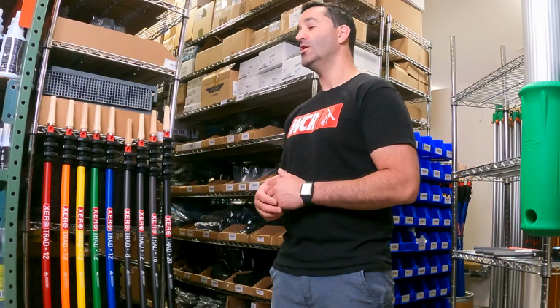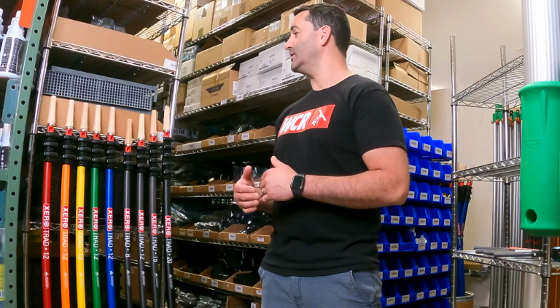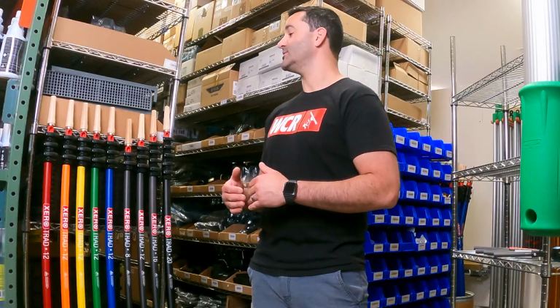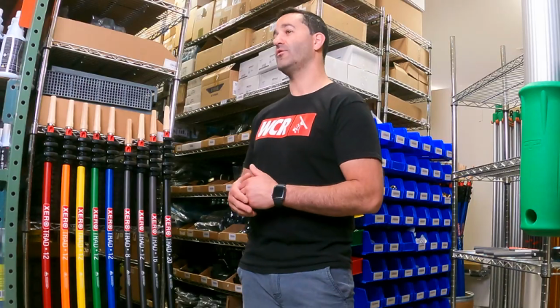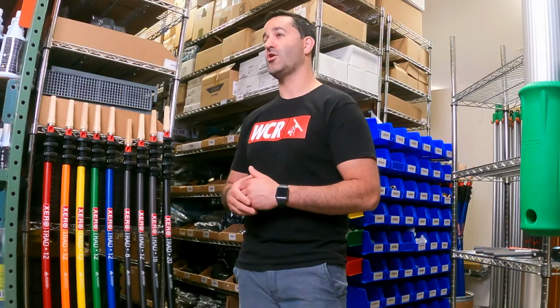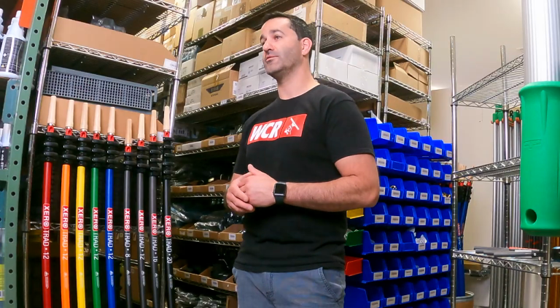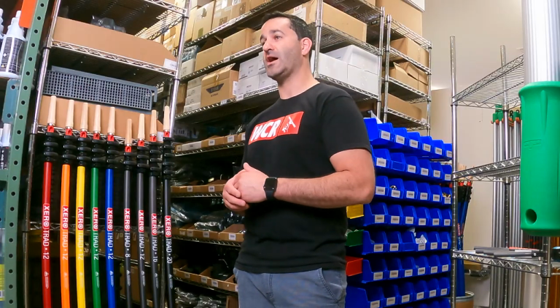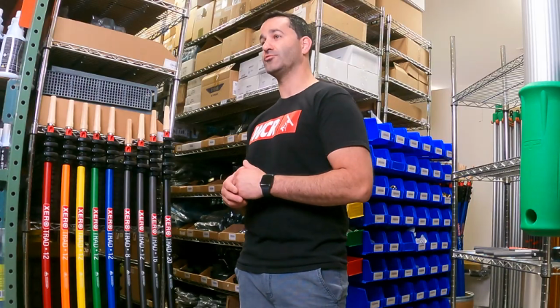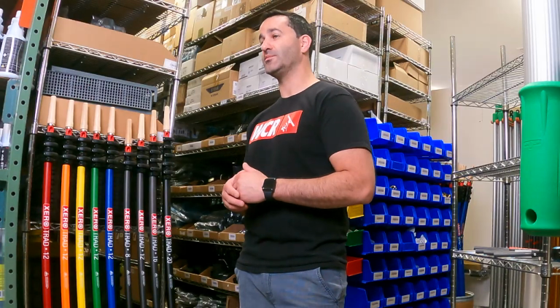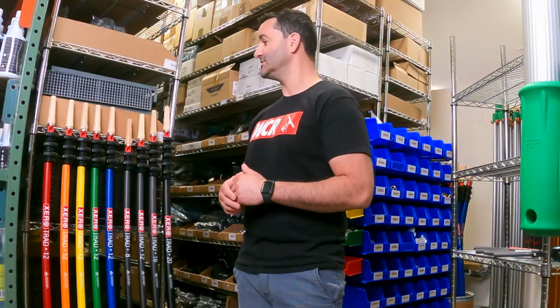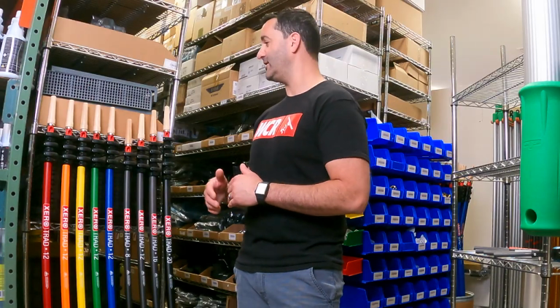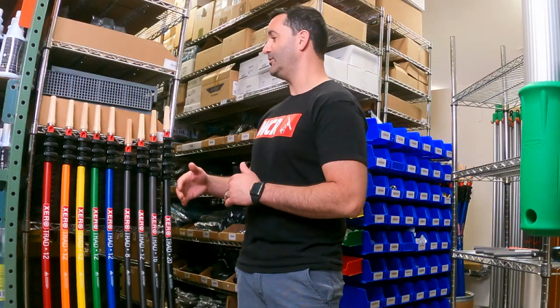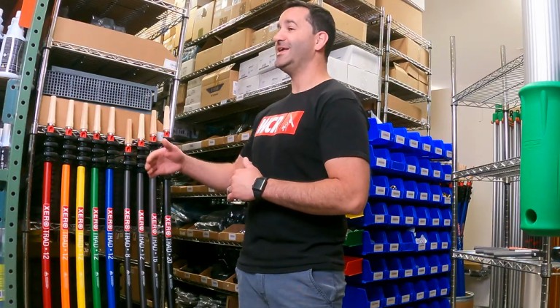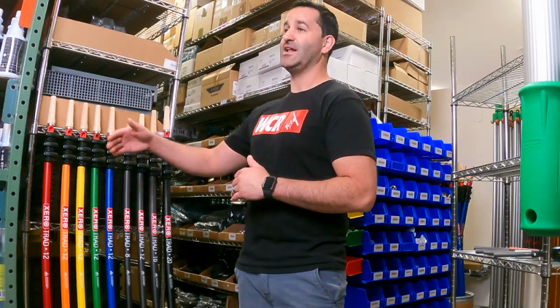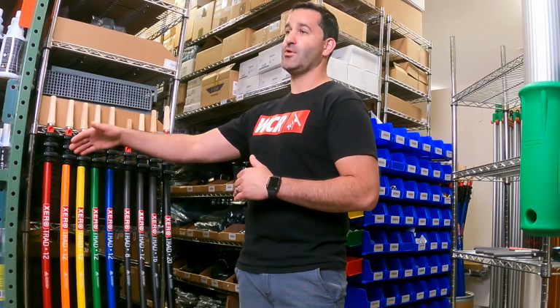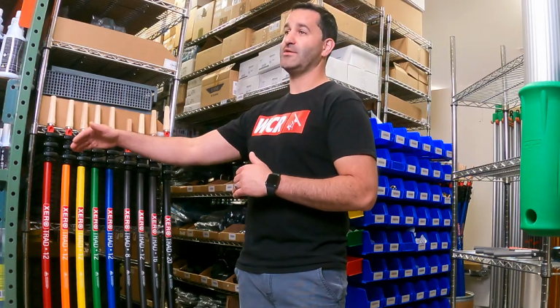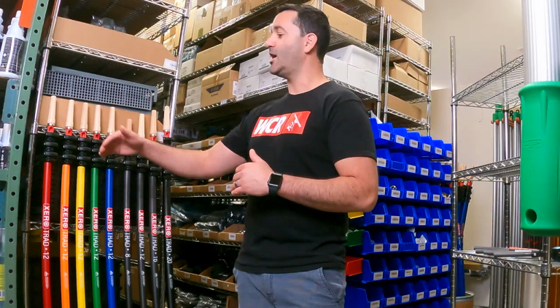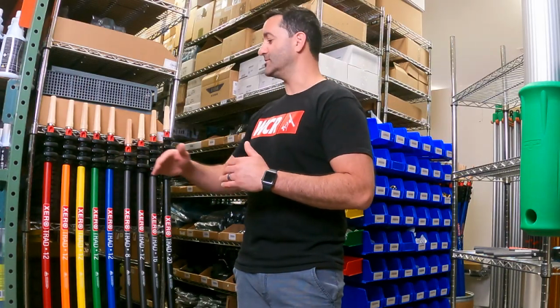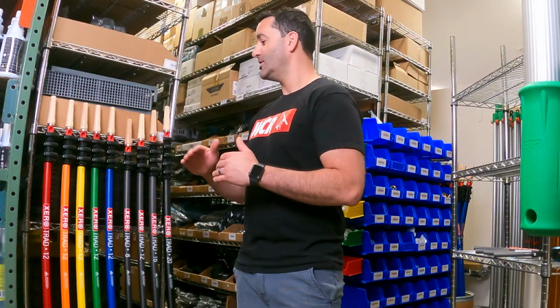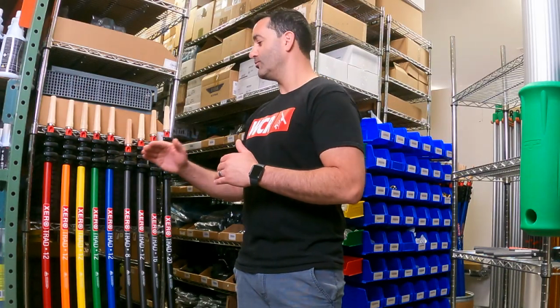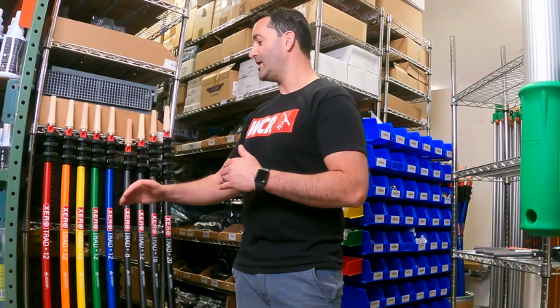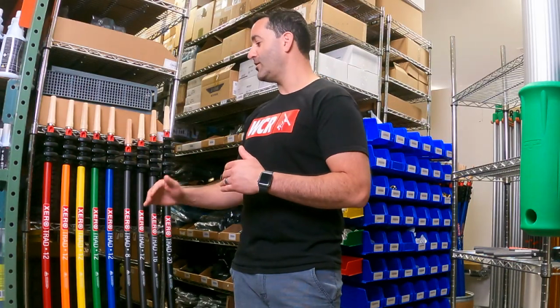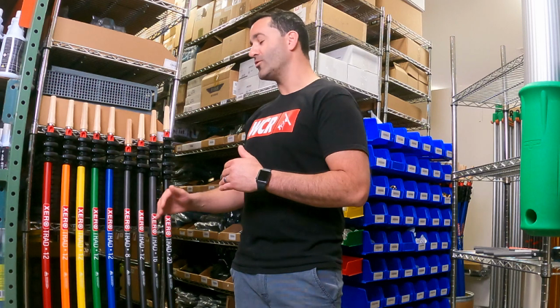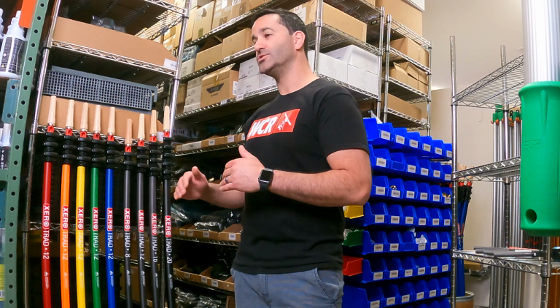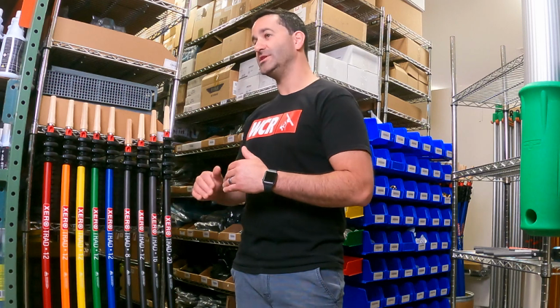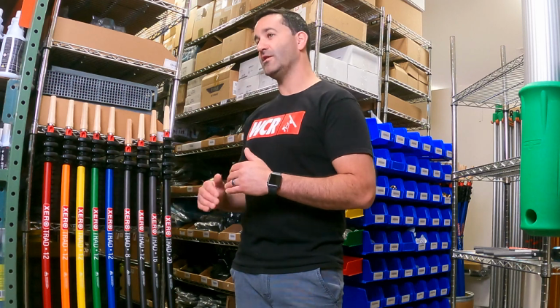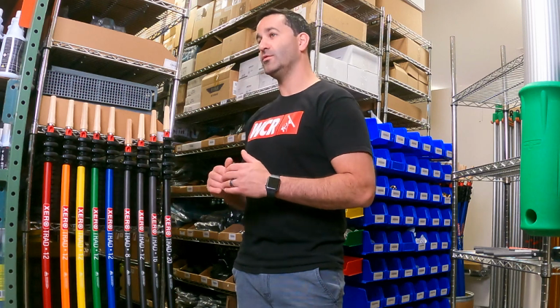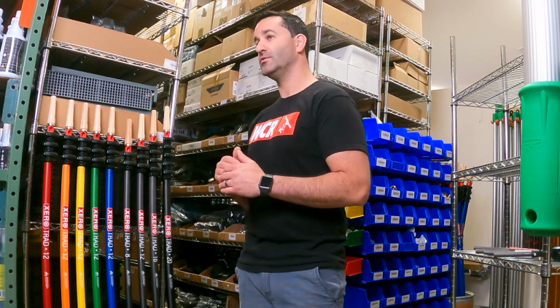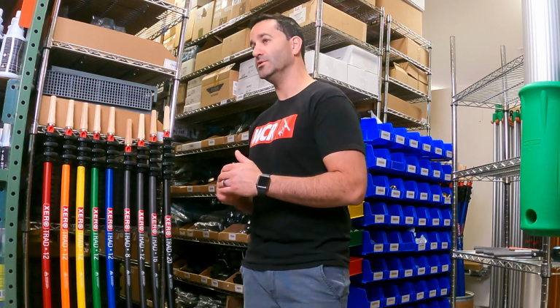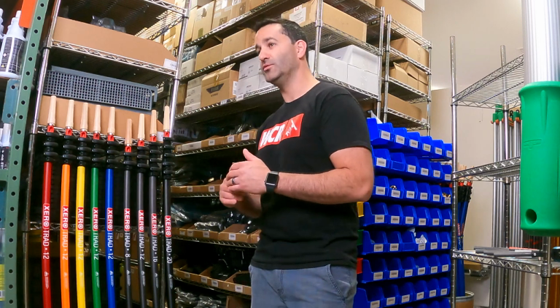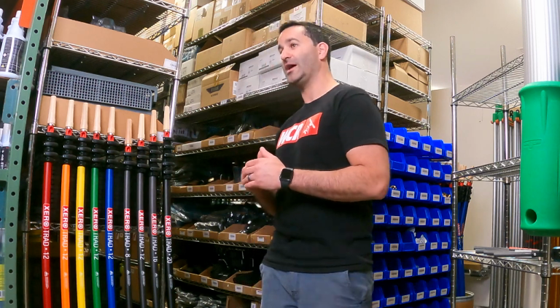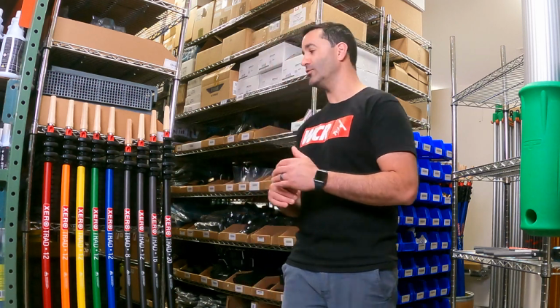We also have our carbon fiber trad poles available in a variety of colors: red, orange, yellow, blue, and green.